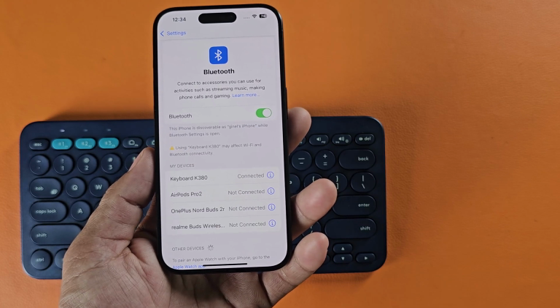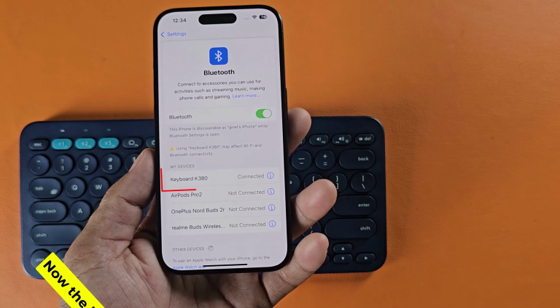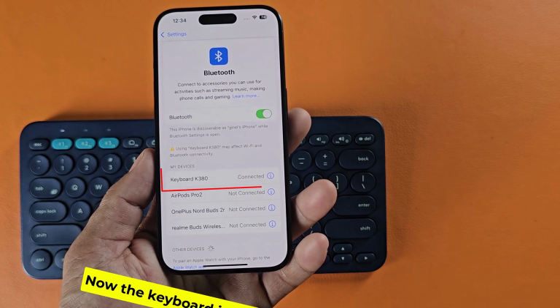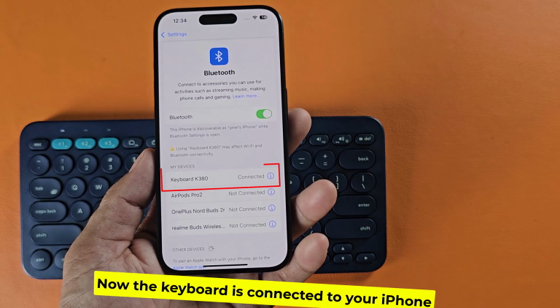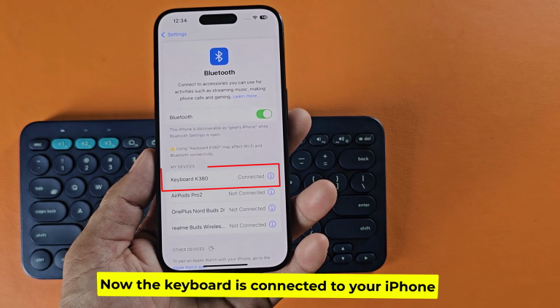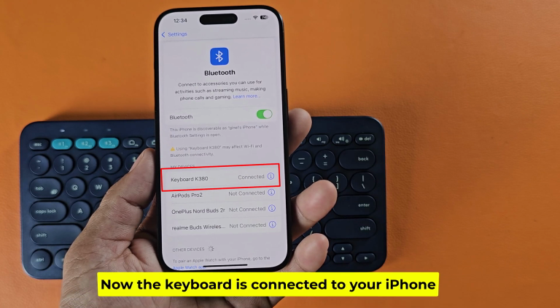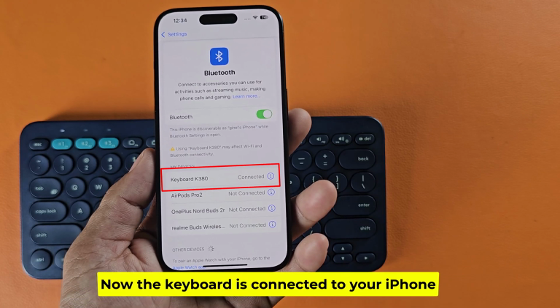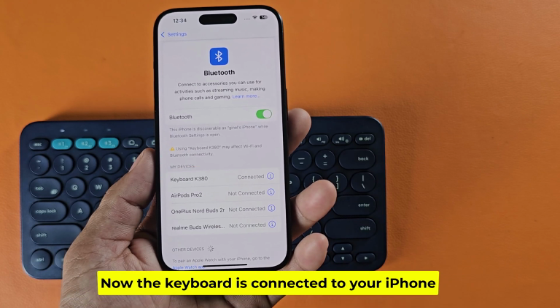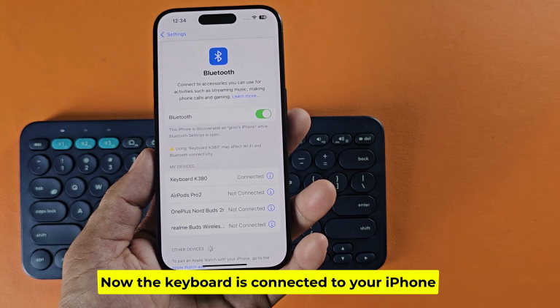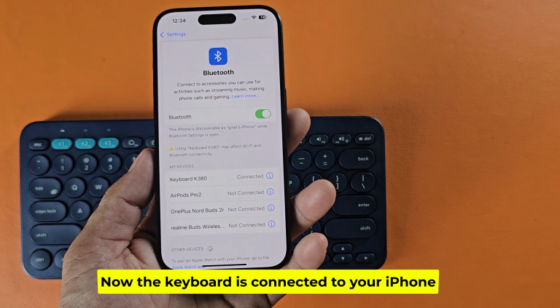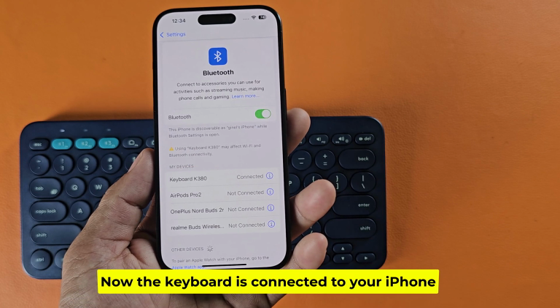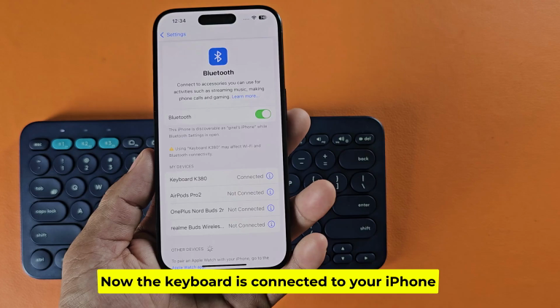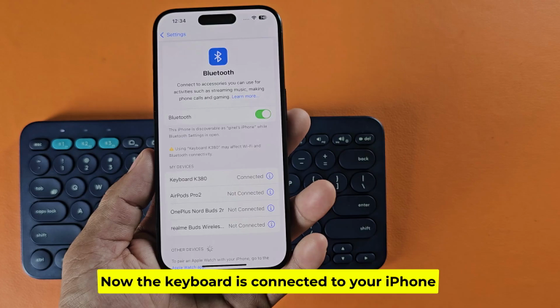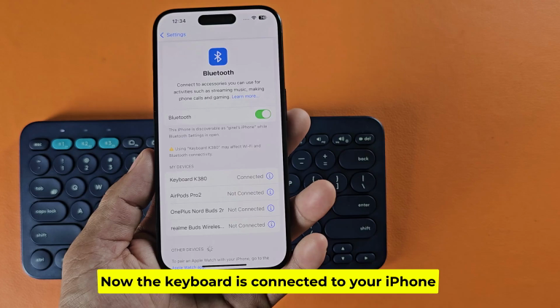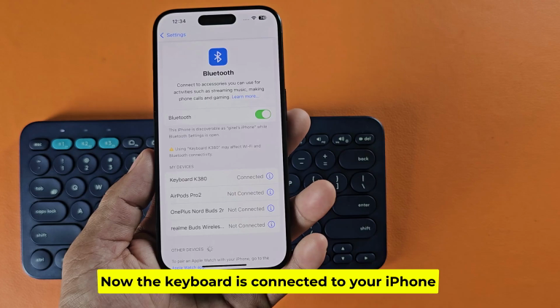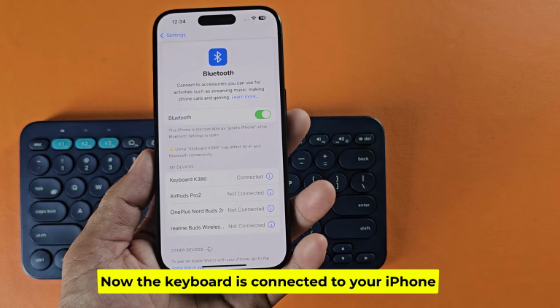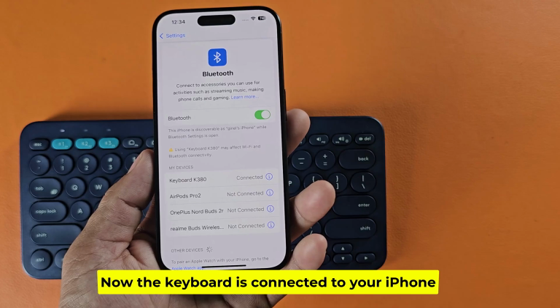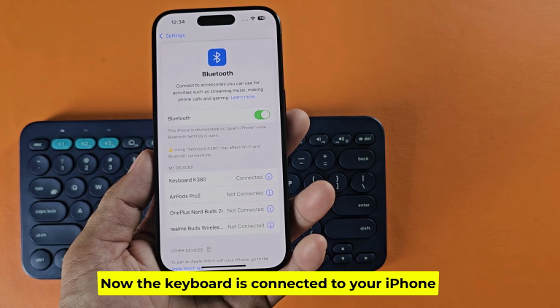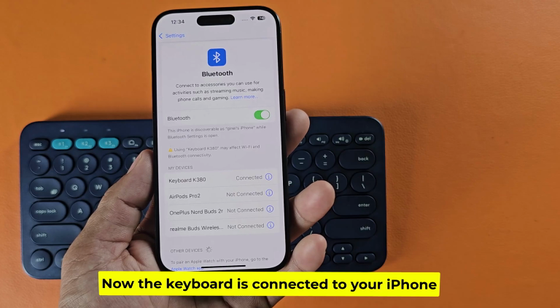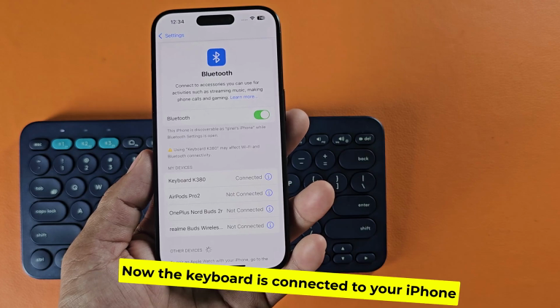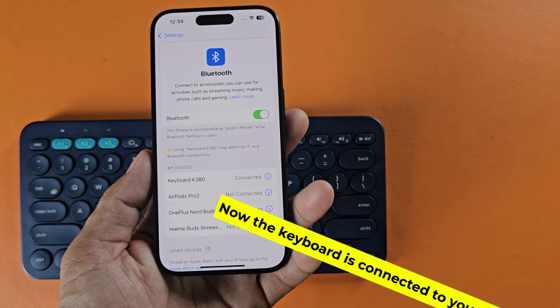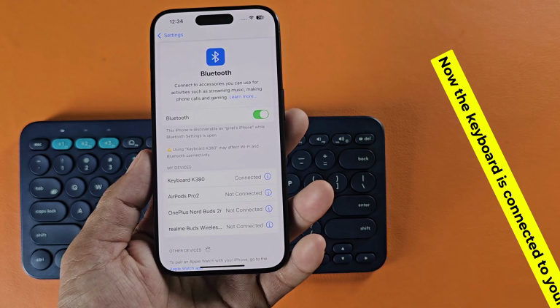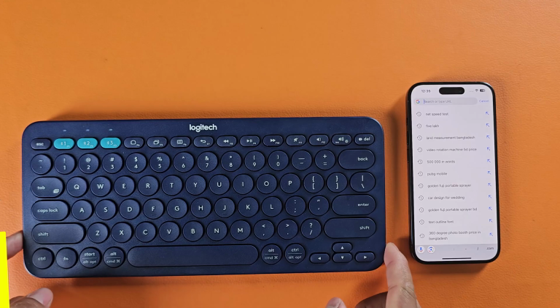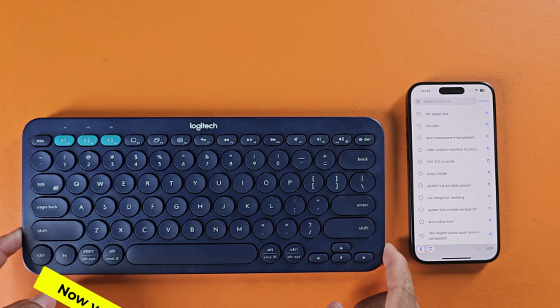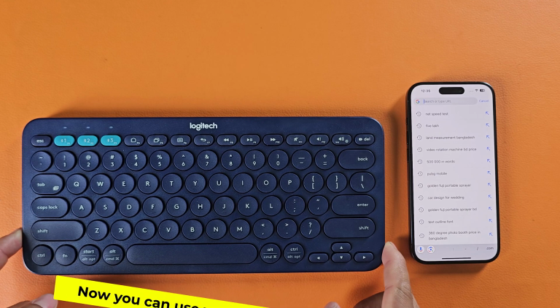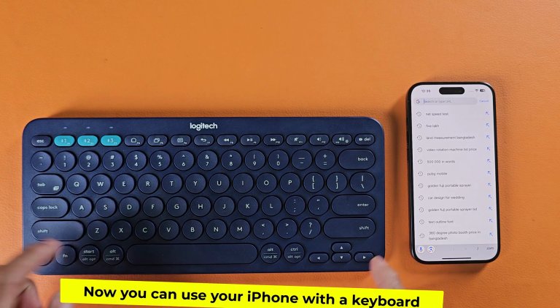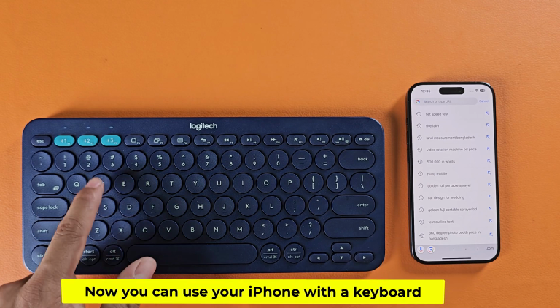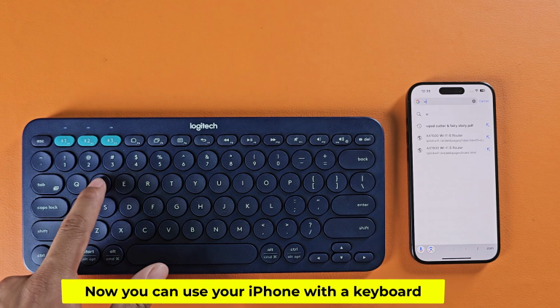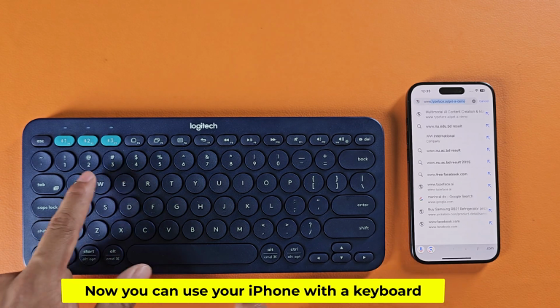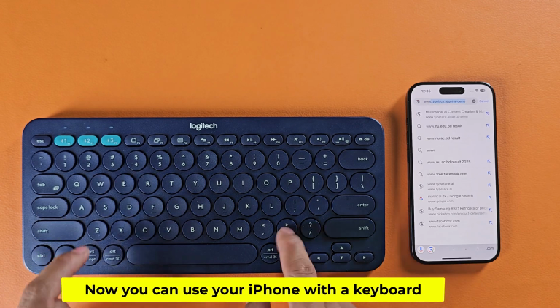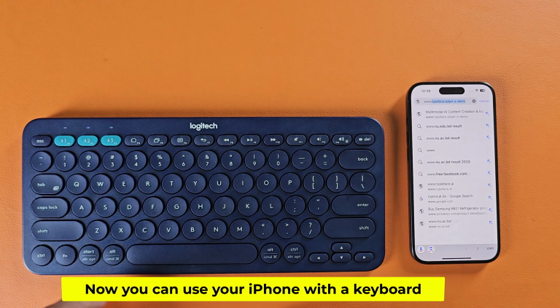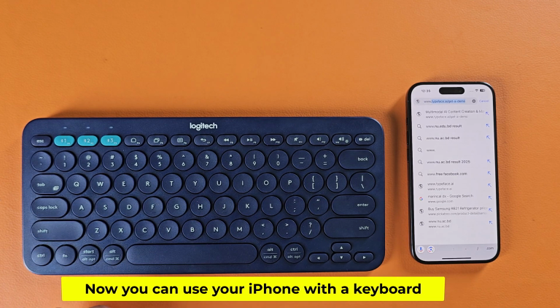Now the keyboard is connected to your iPhone. Now you can use your iPhone with a keyboard.